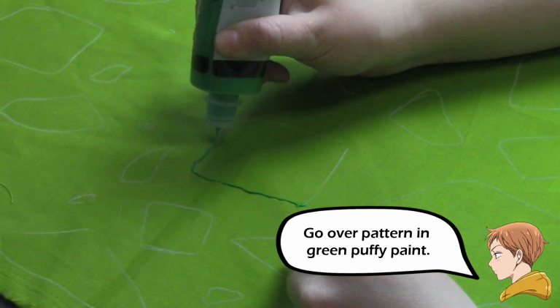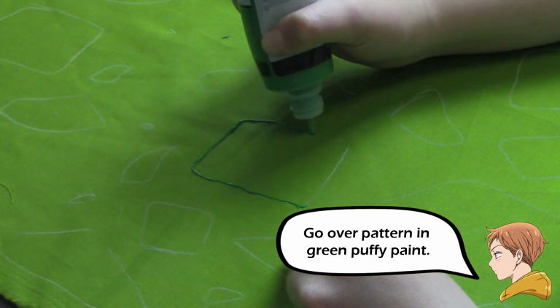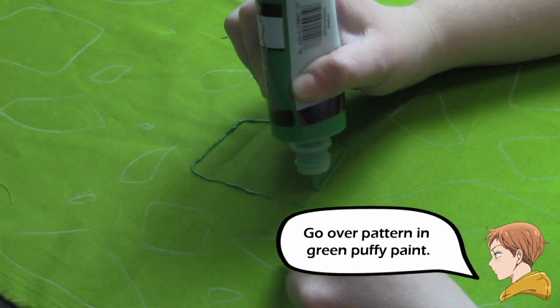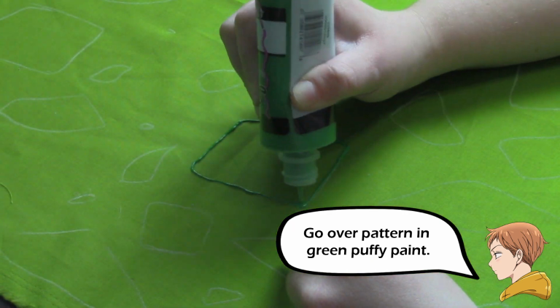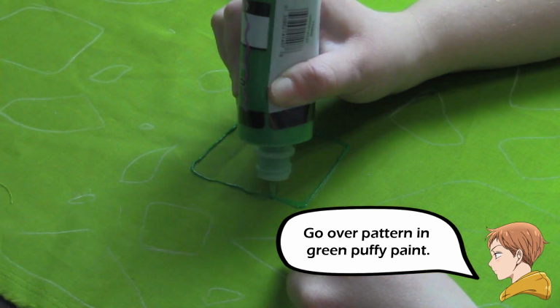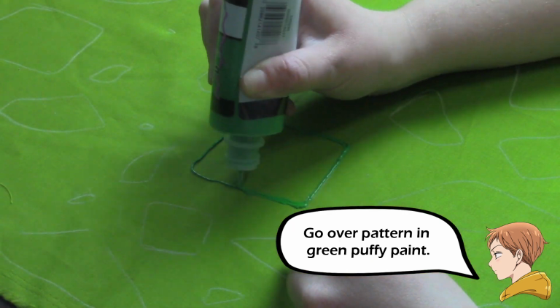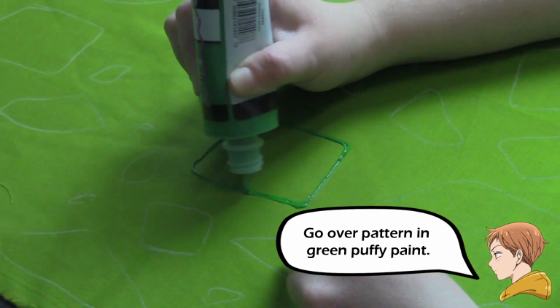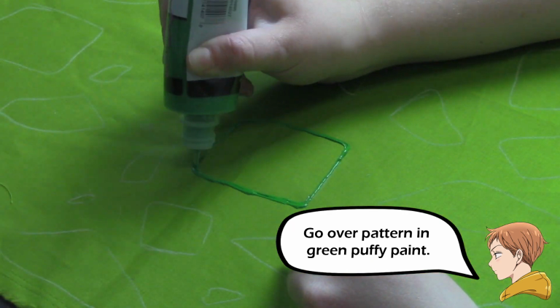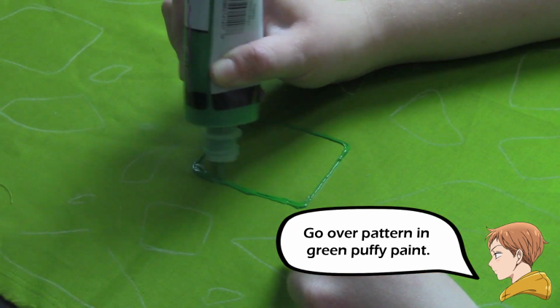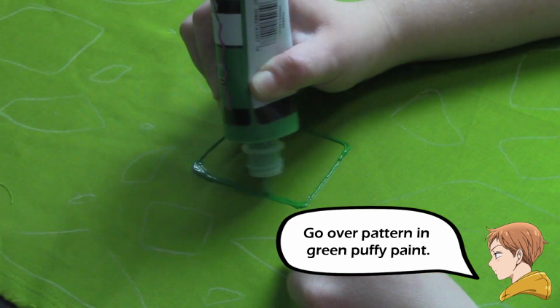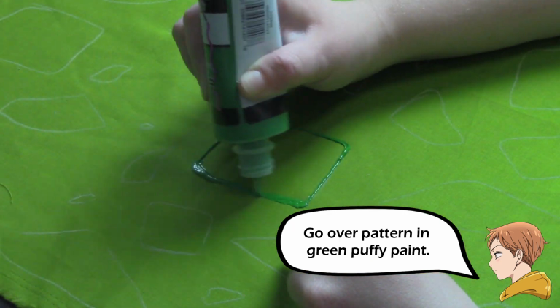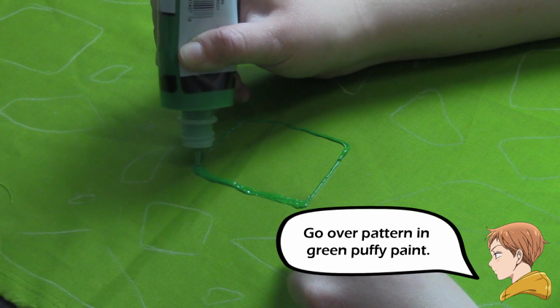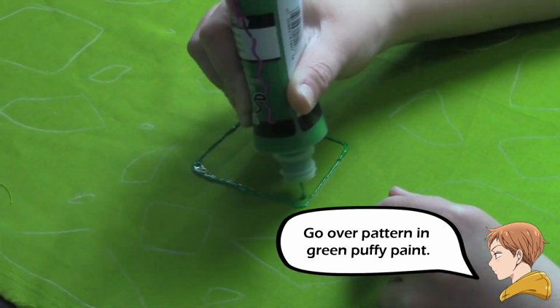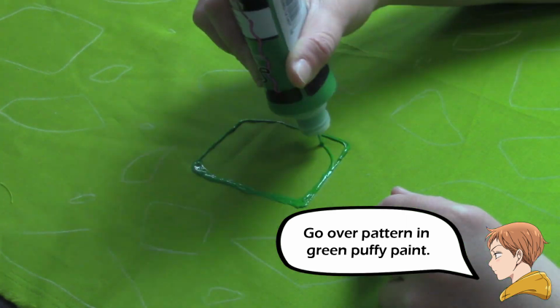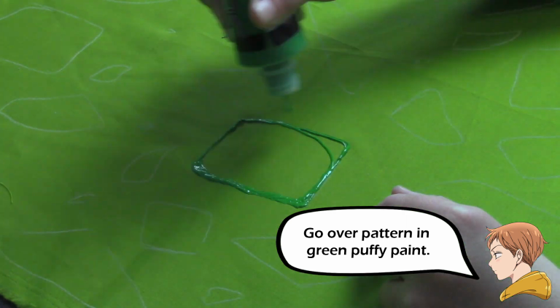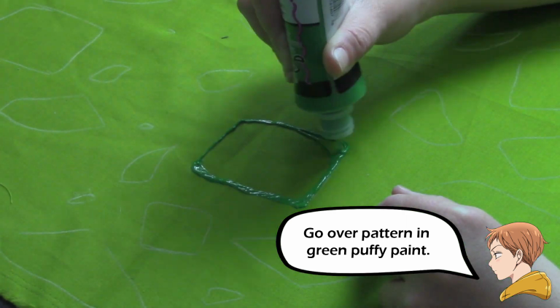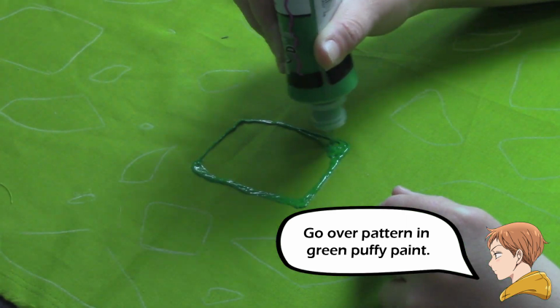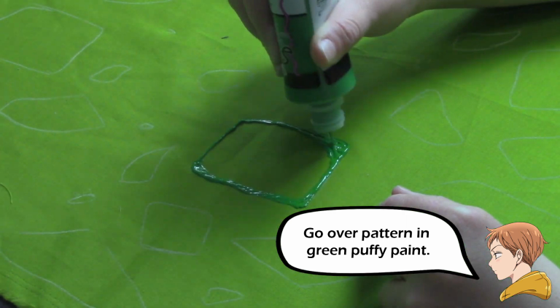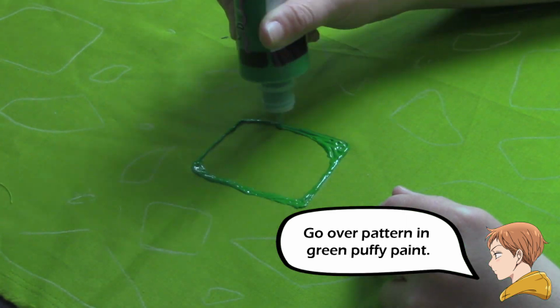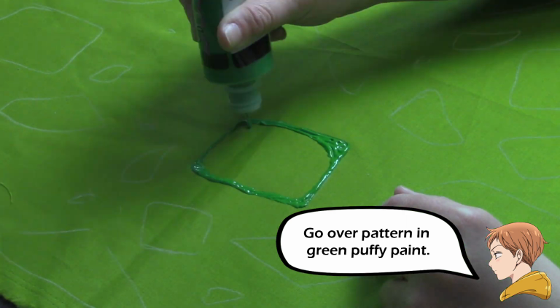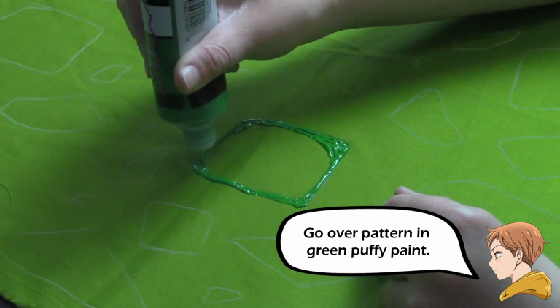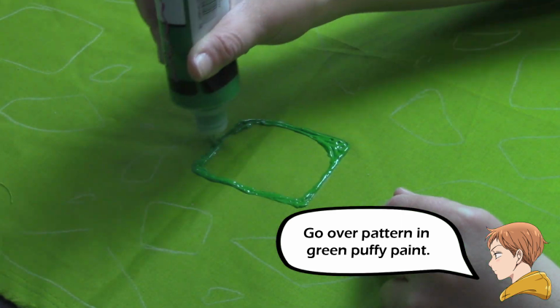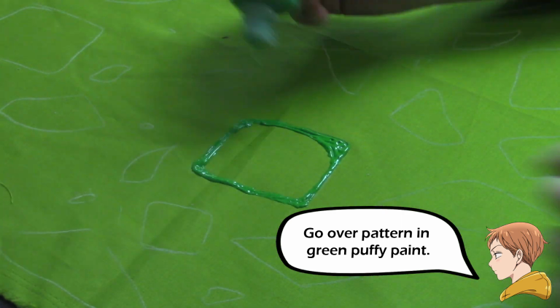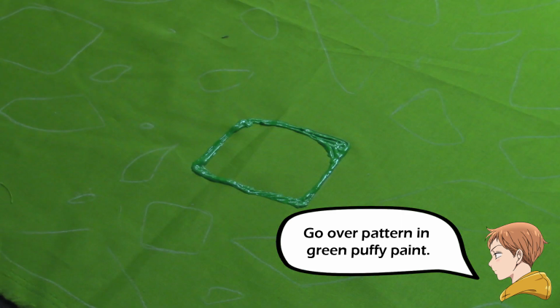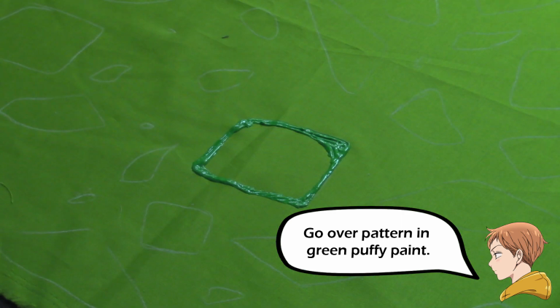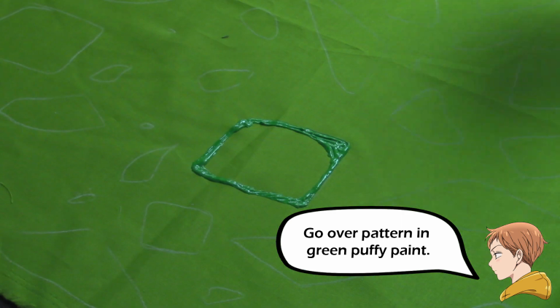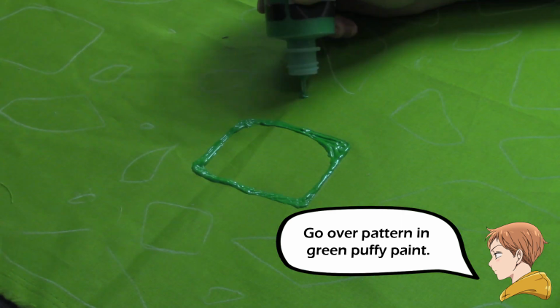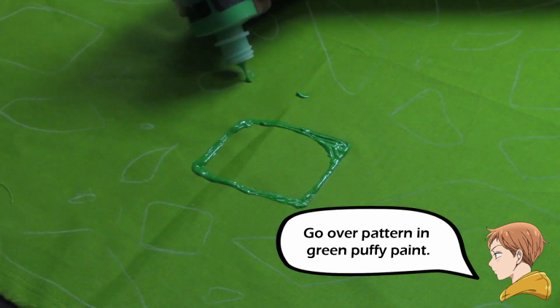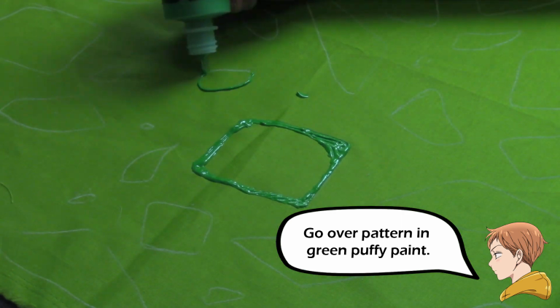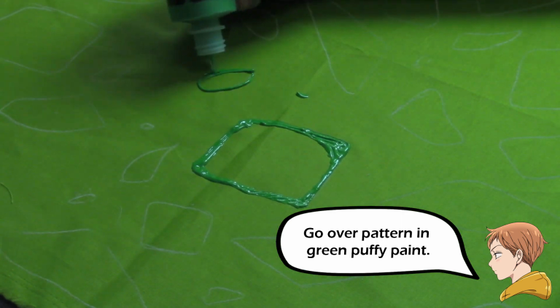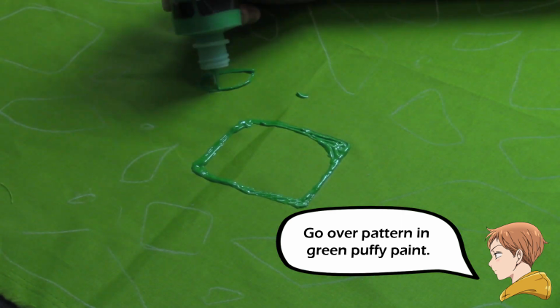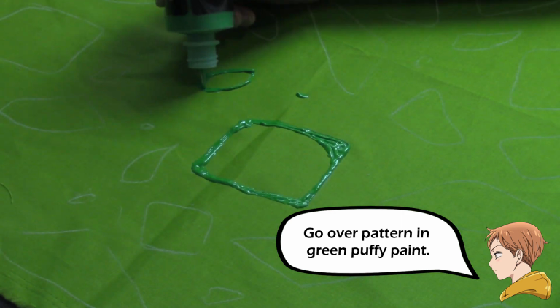Then the next step is just to go around with your puffy paint and go over the pattern that you traced.